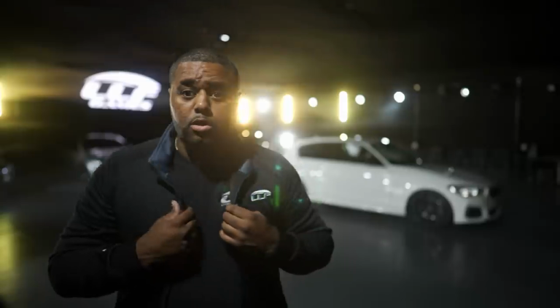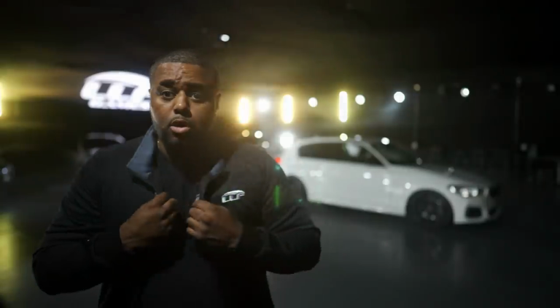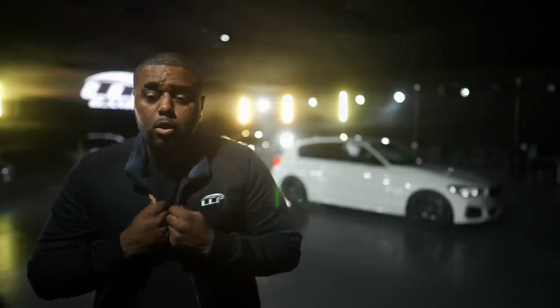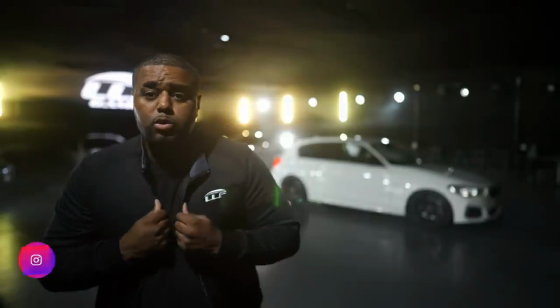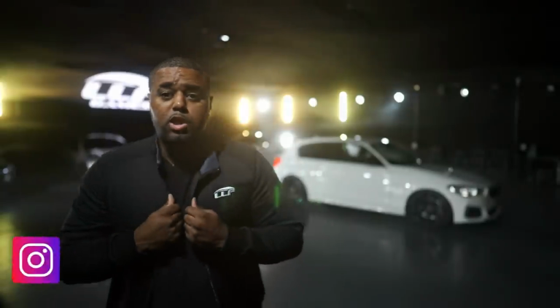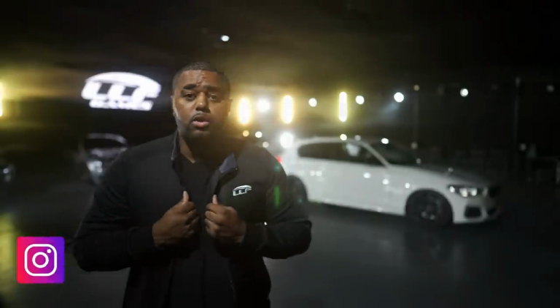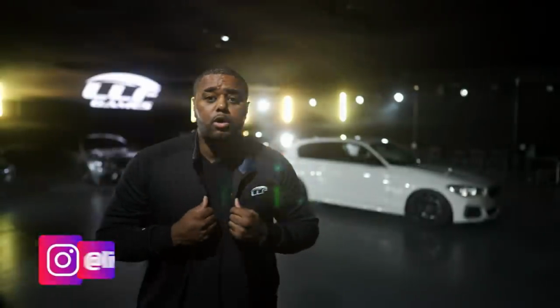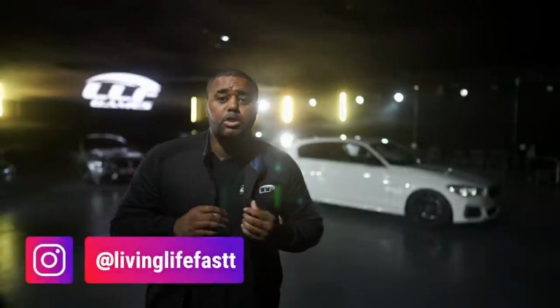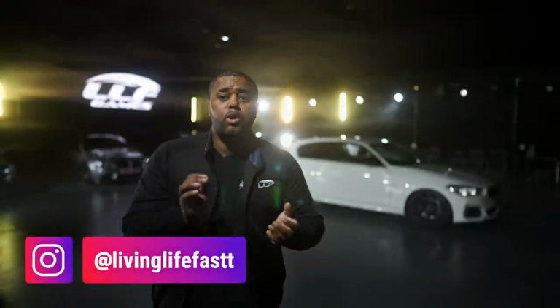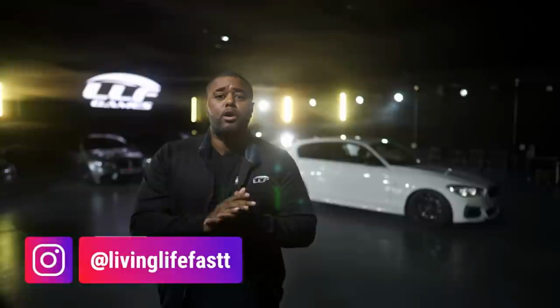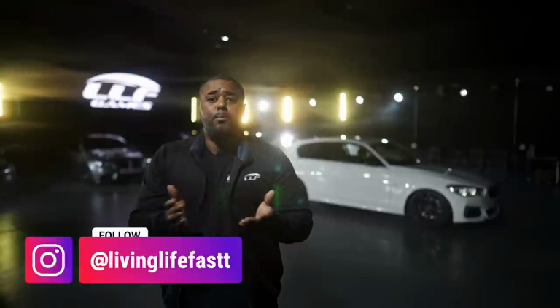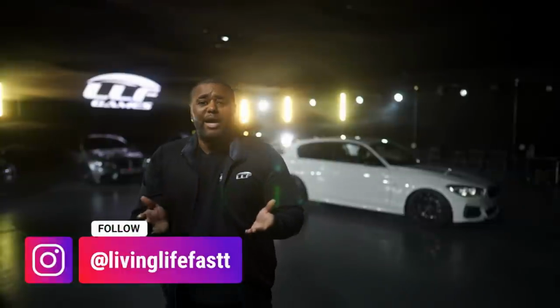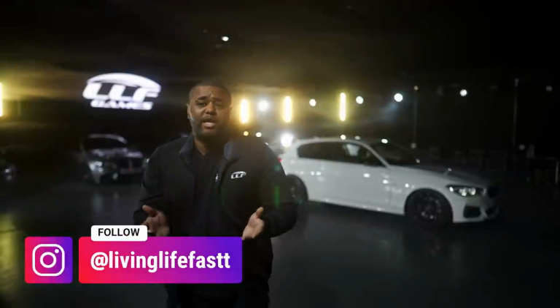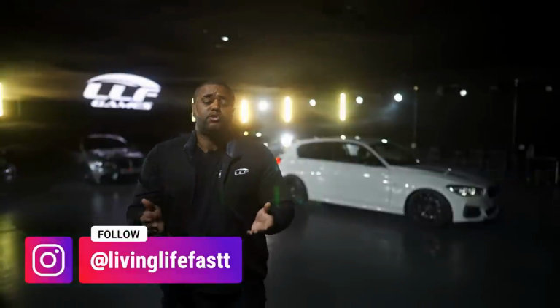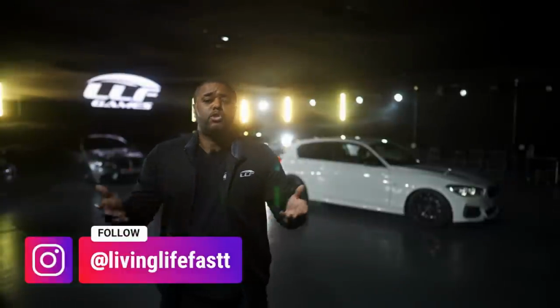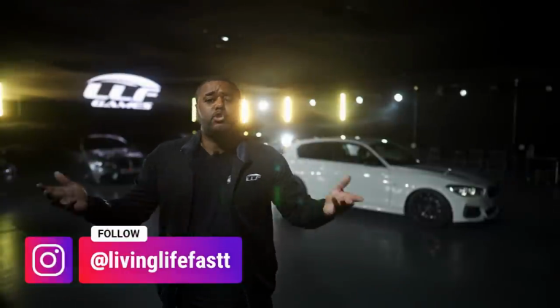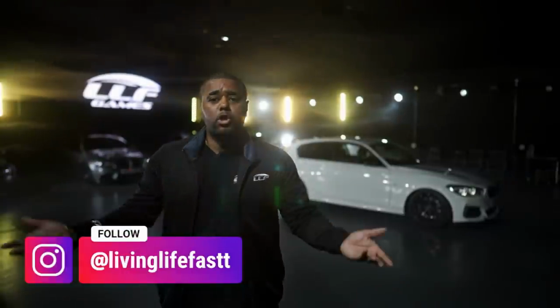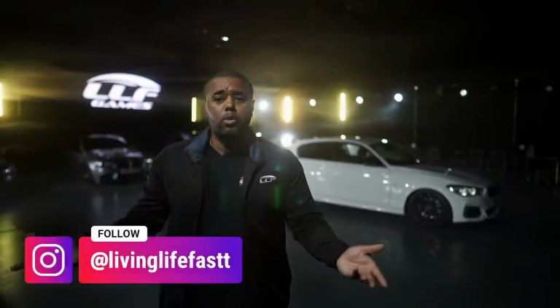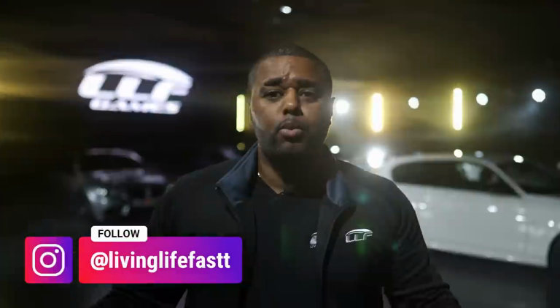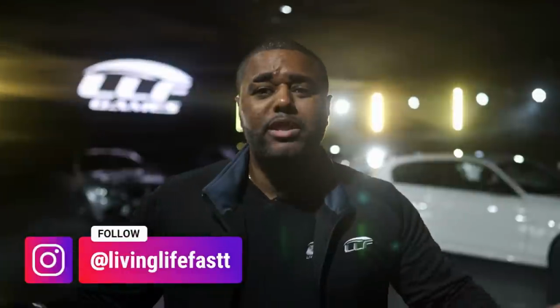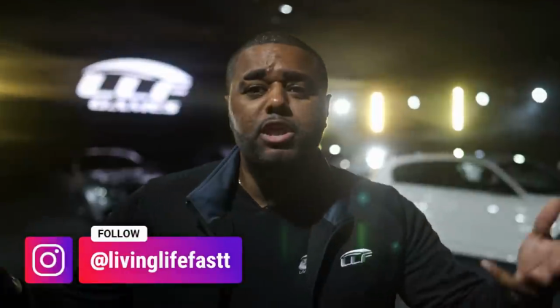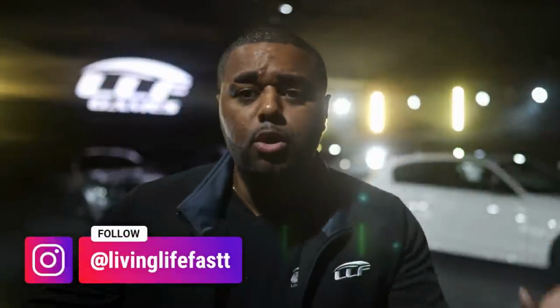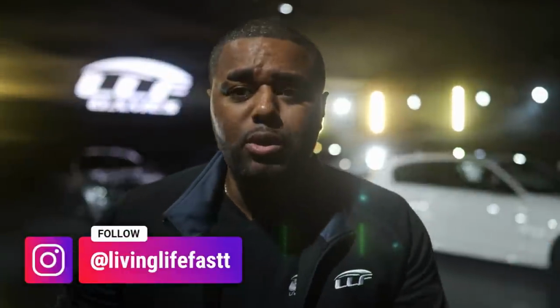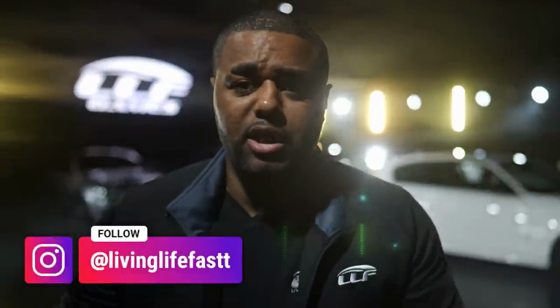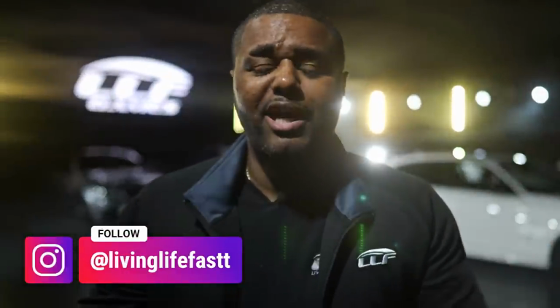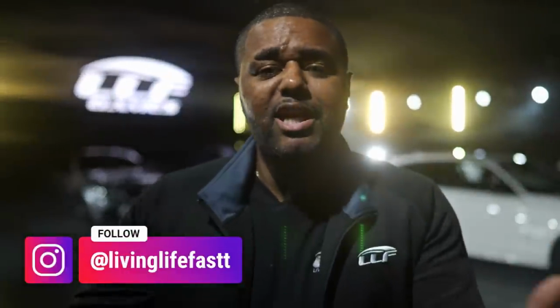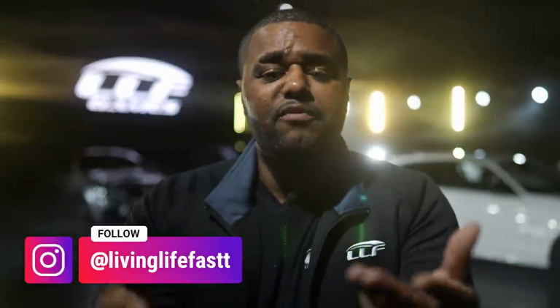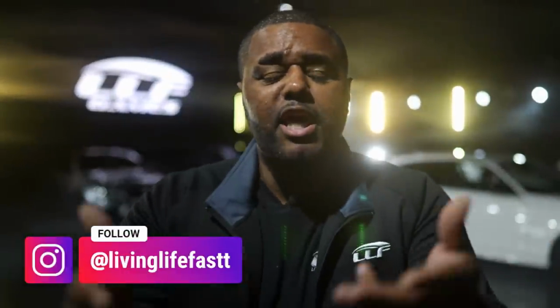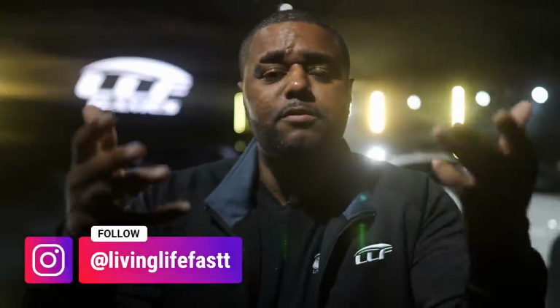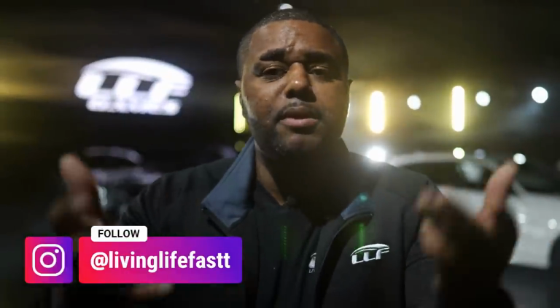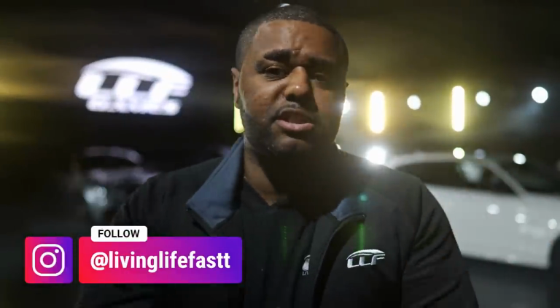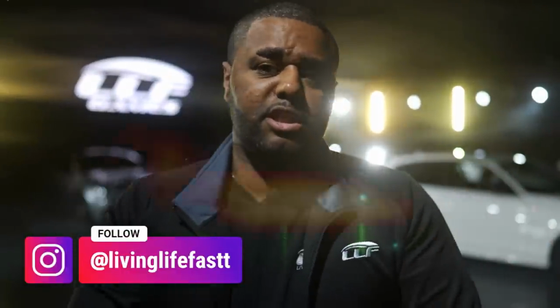Yo, what's going on guys? Welcome back to the show! We're in the unit, LLF Games business.